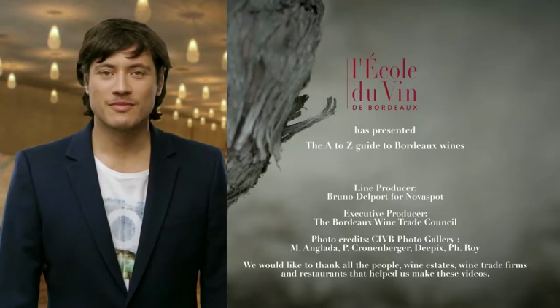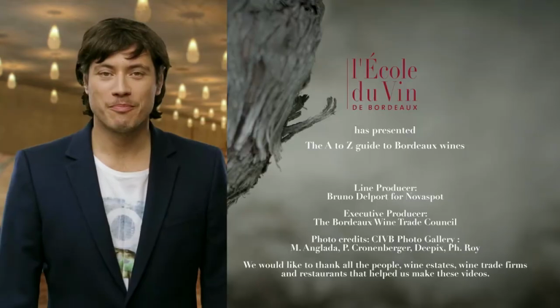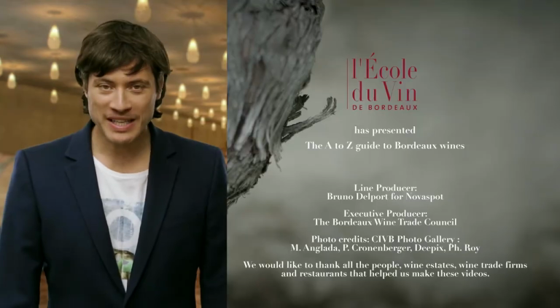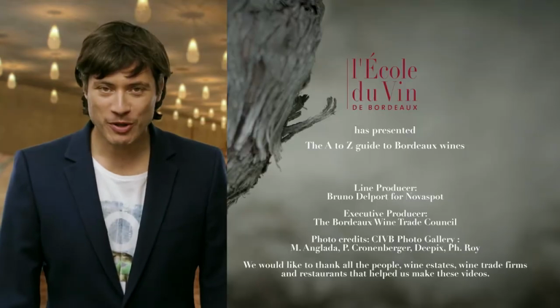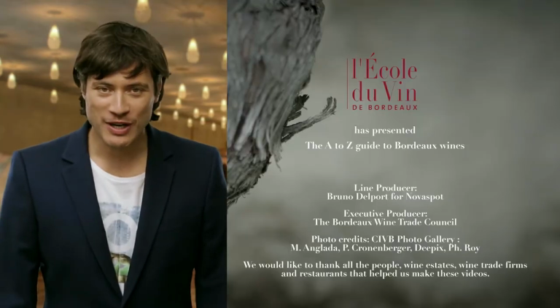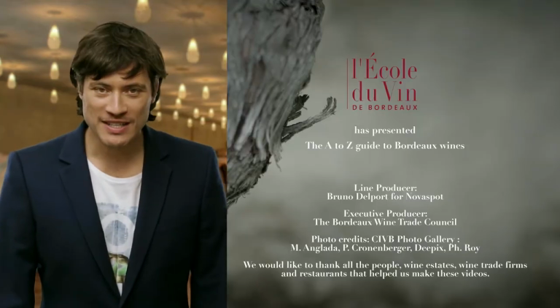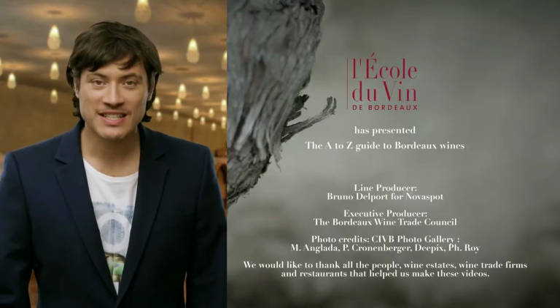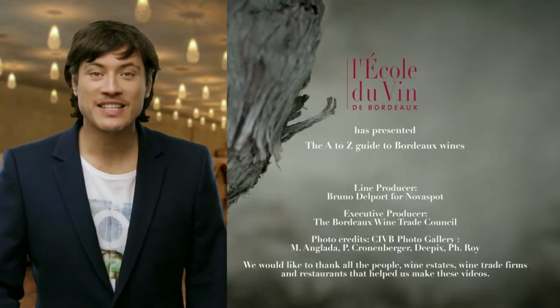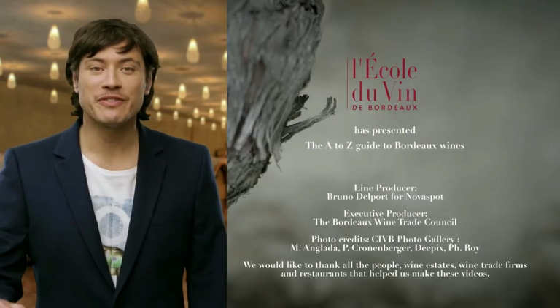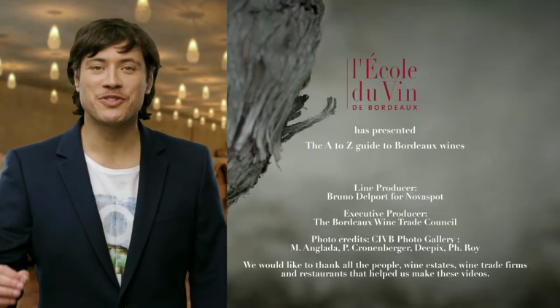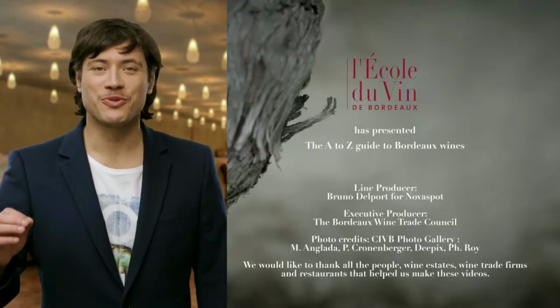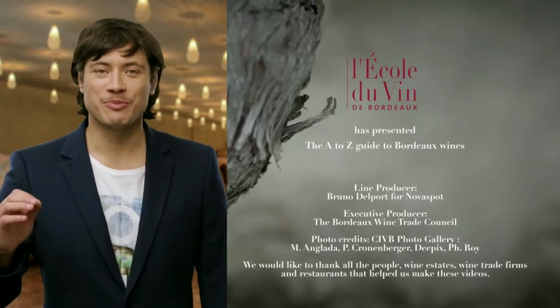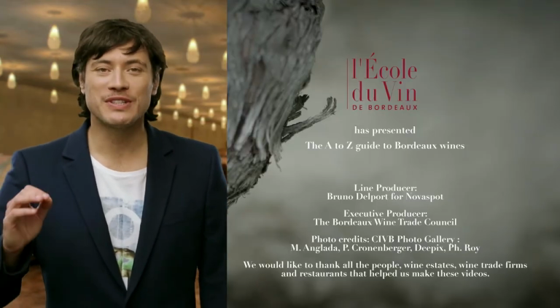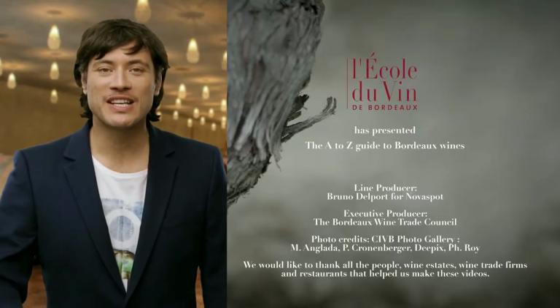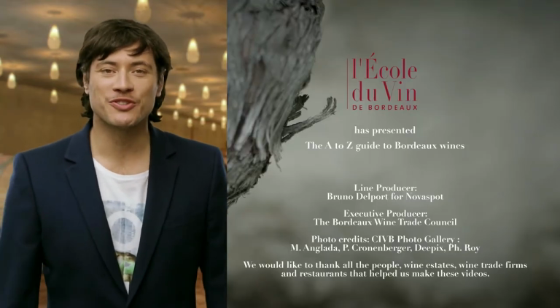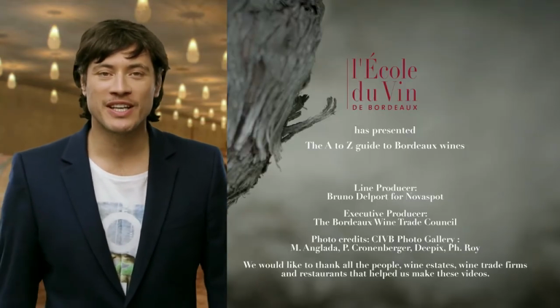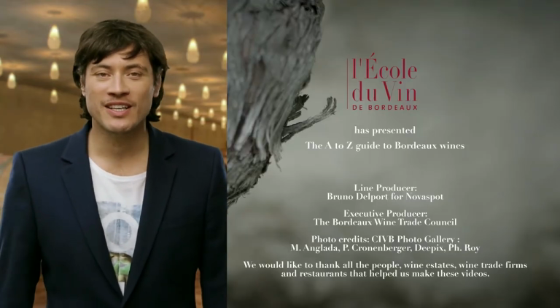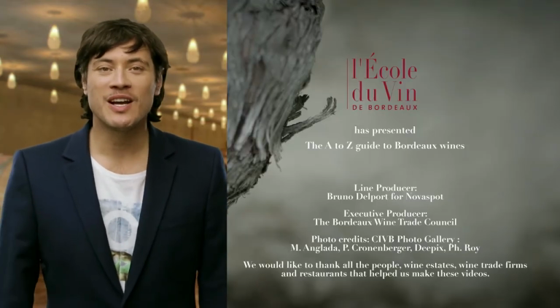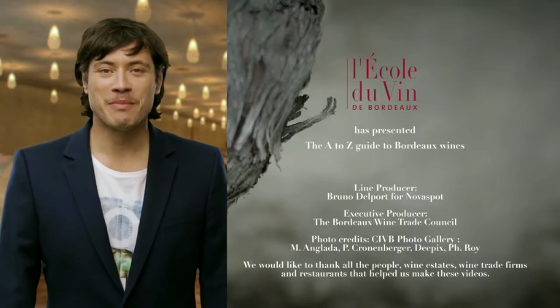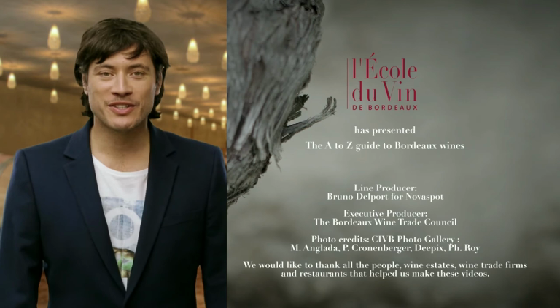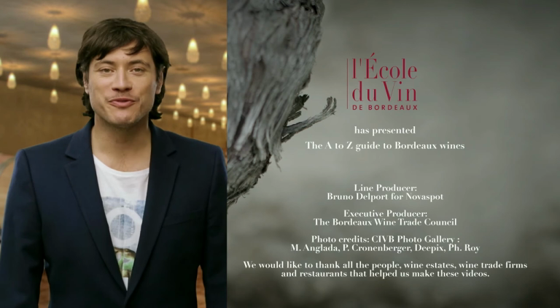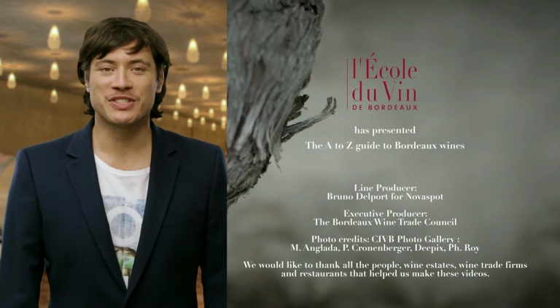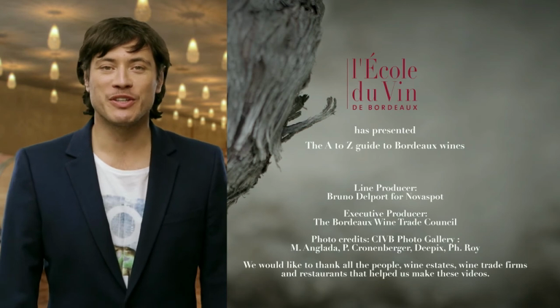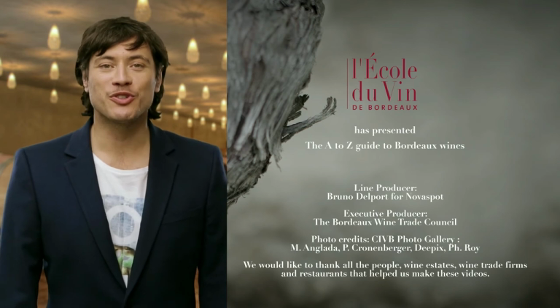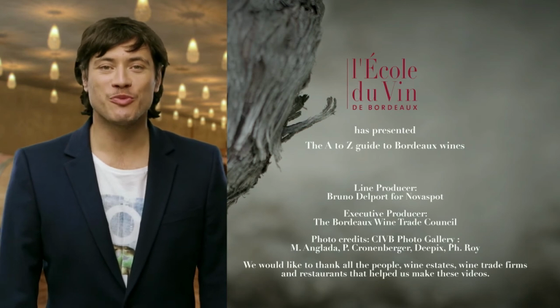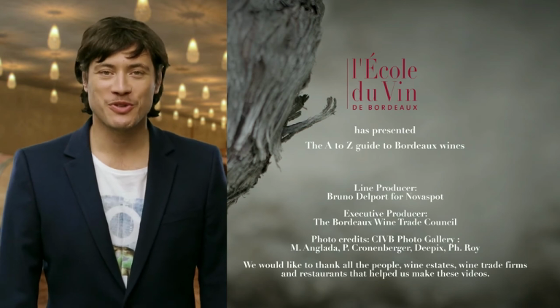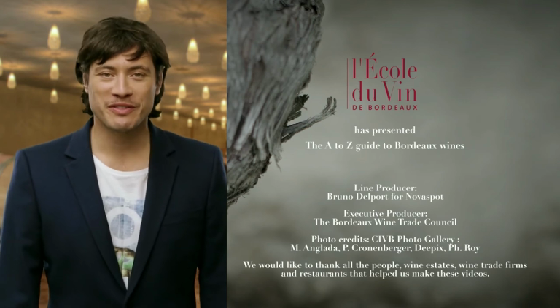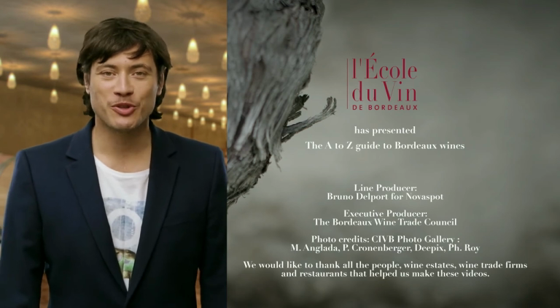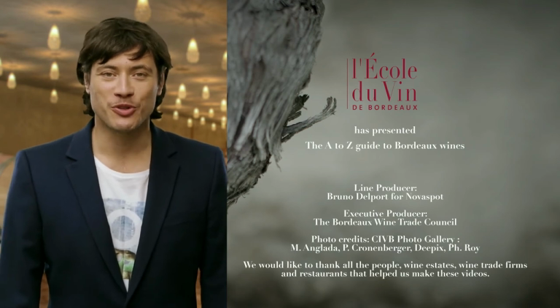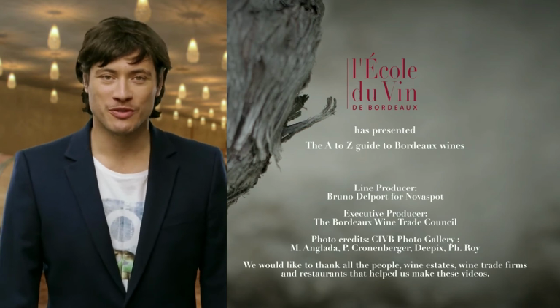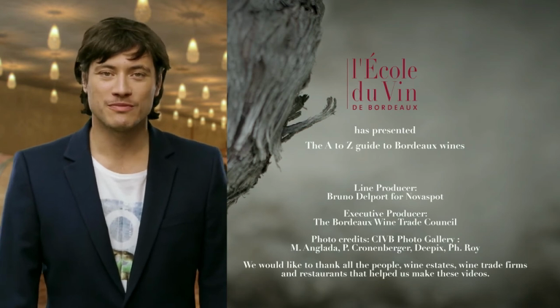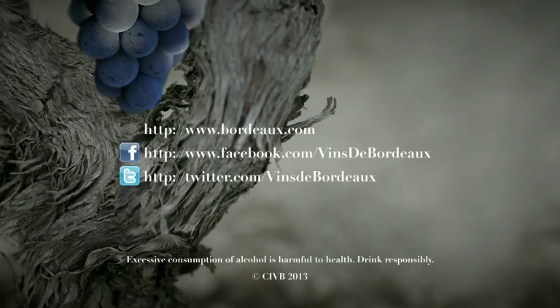Traditional Bordeaux barrel. Innovation. Legendary bottles. Now you know as much about Bordeaux wines as I do.